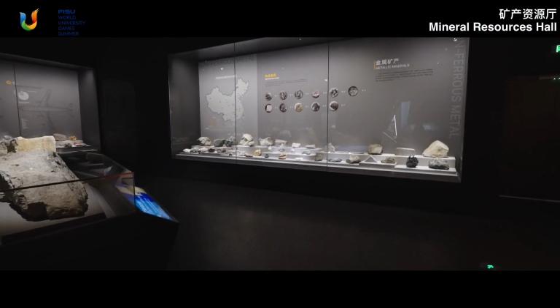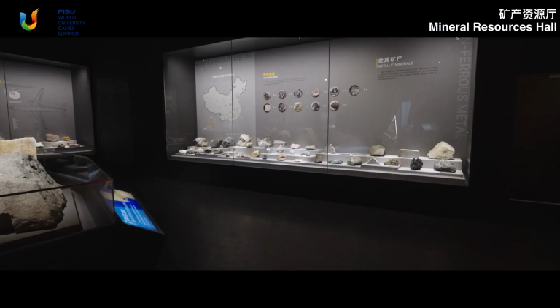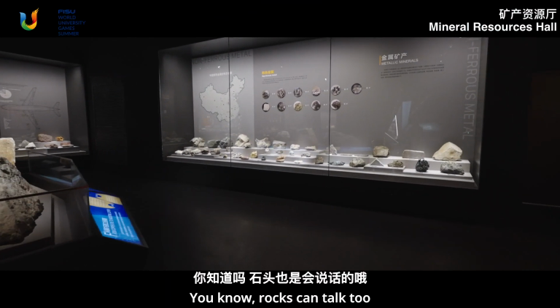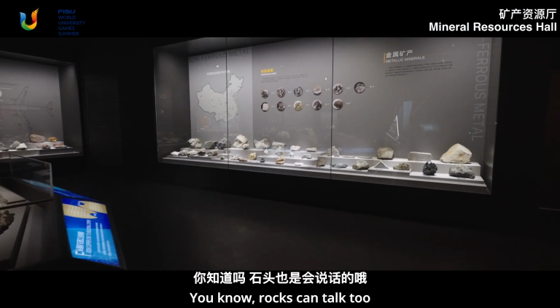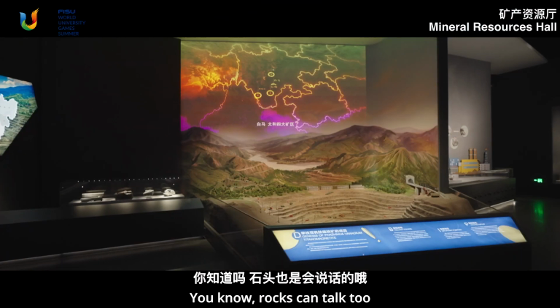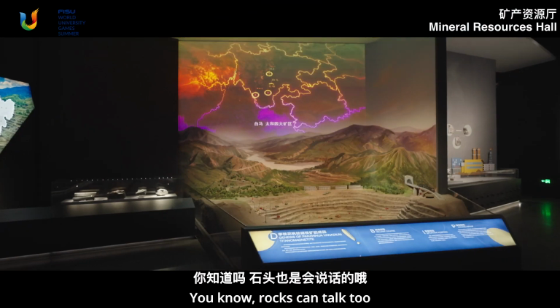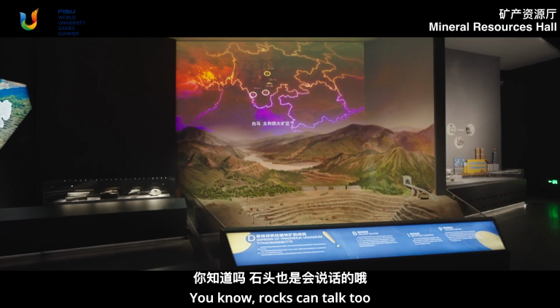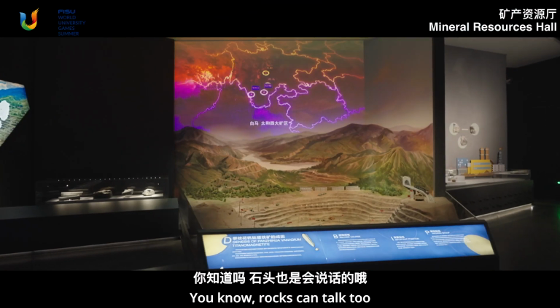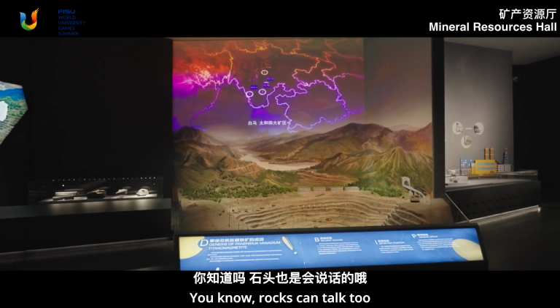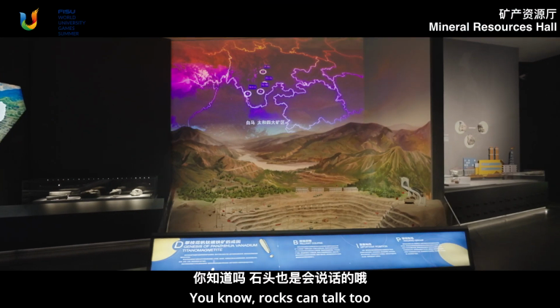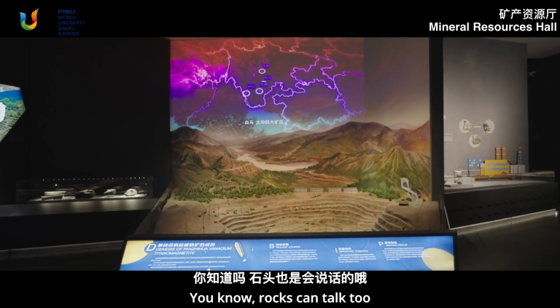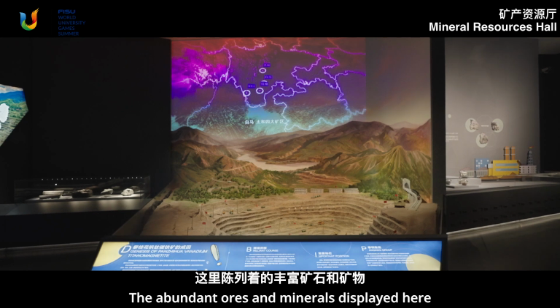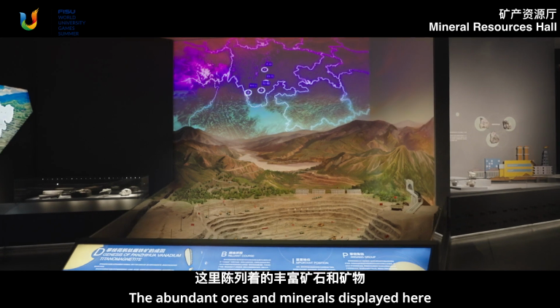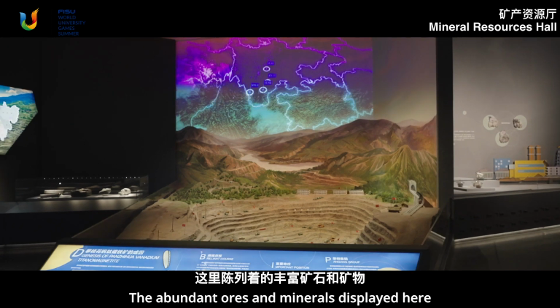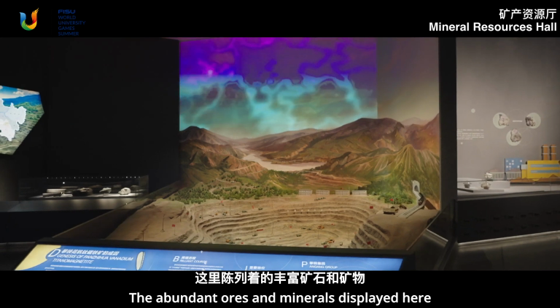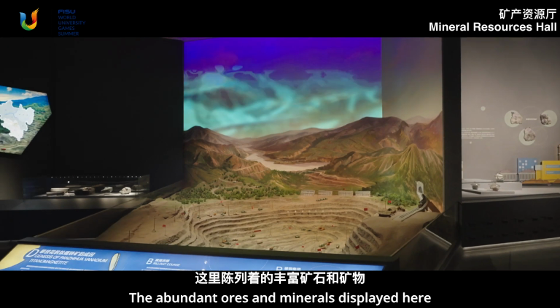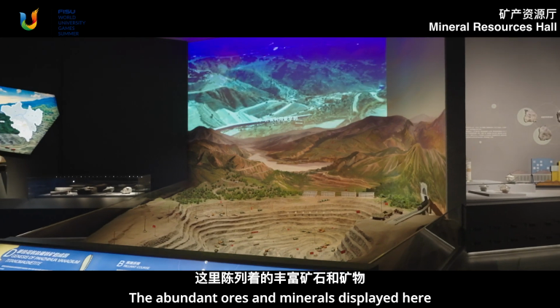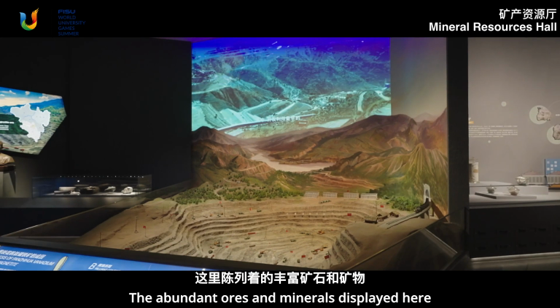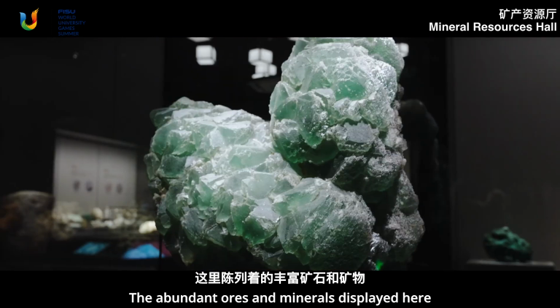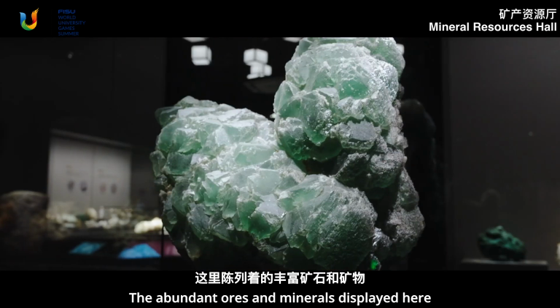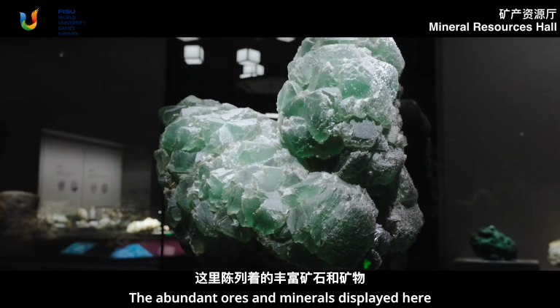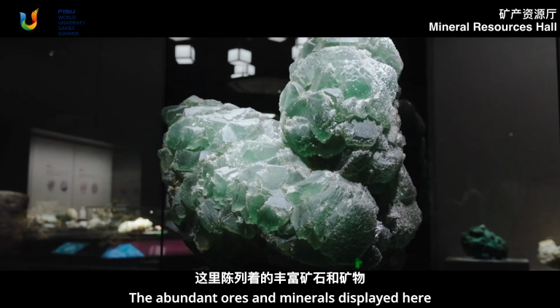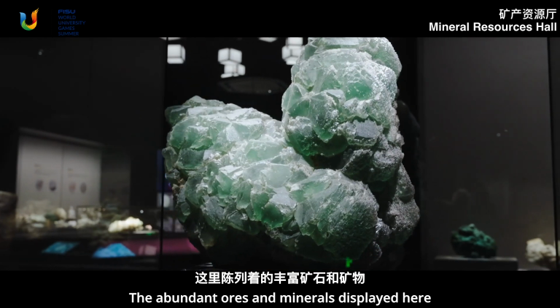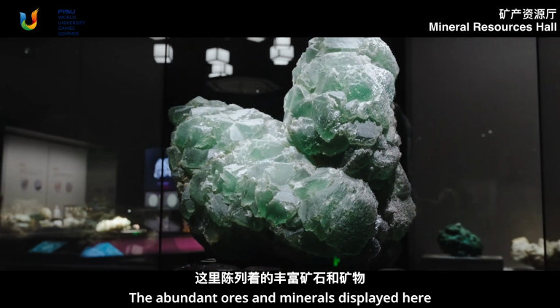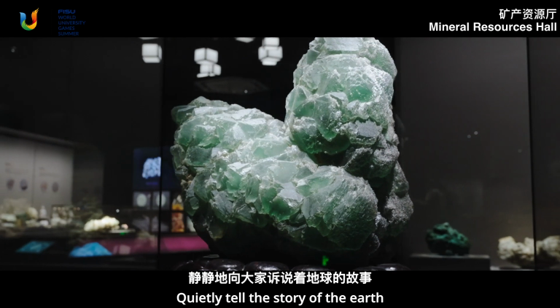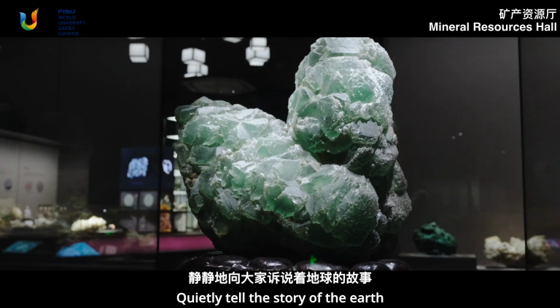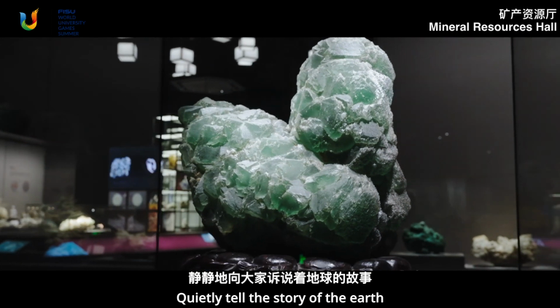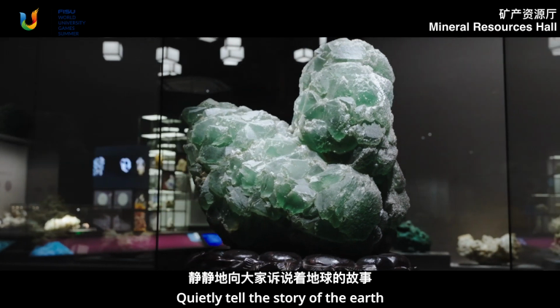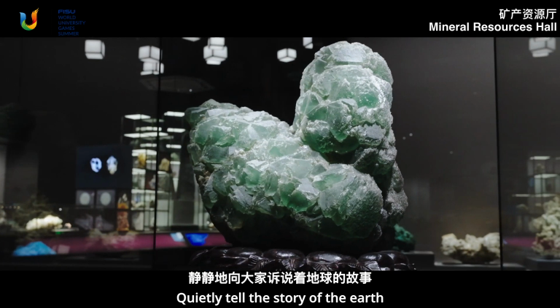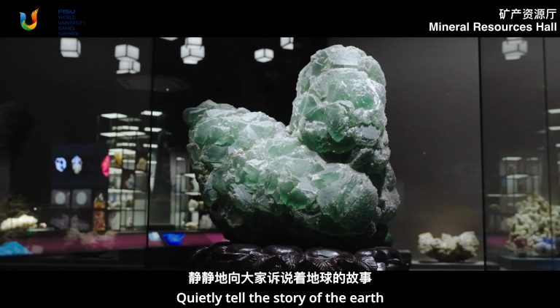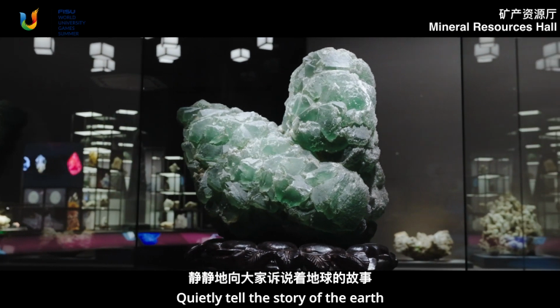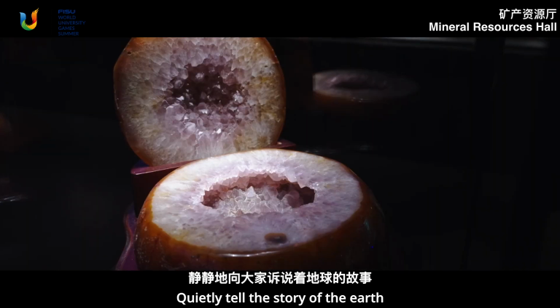You know, rocks can talk too. The abundant ores and minerals displayed here quietly tell the story of the earth.